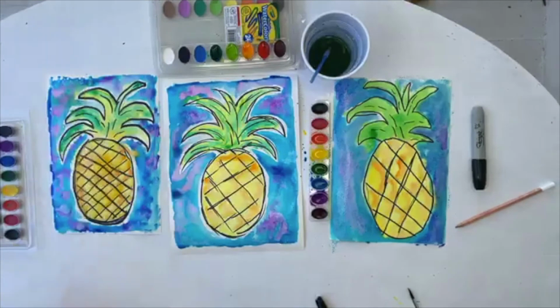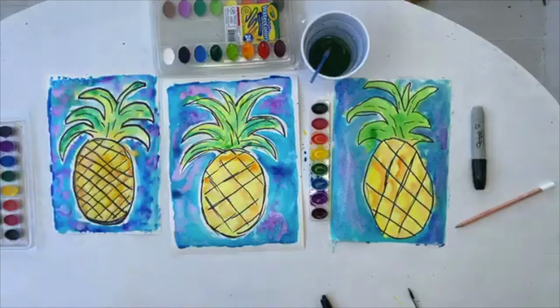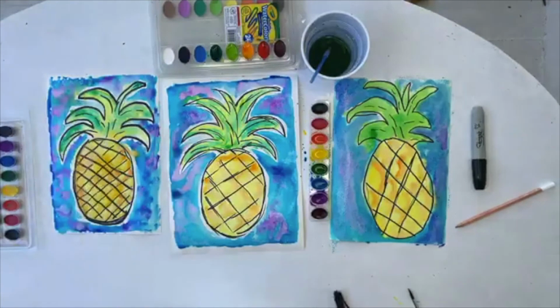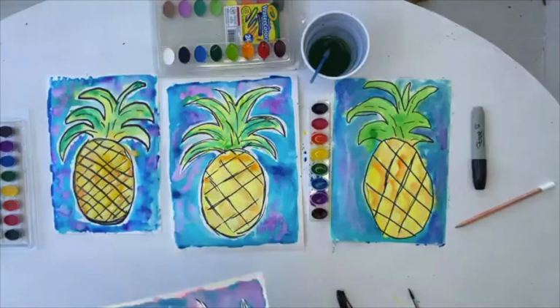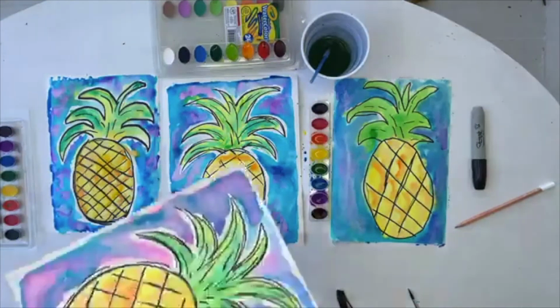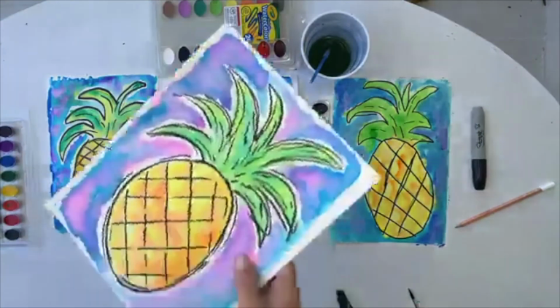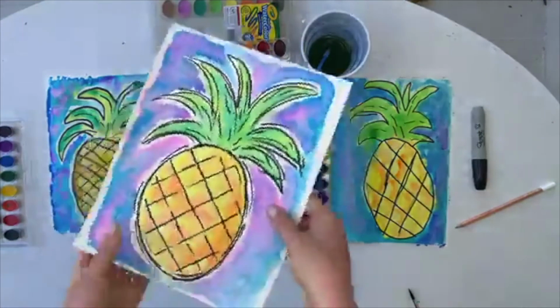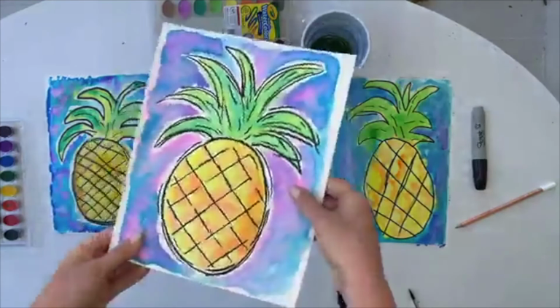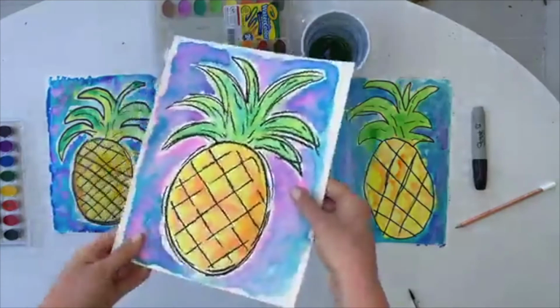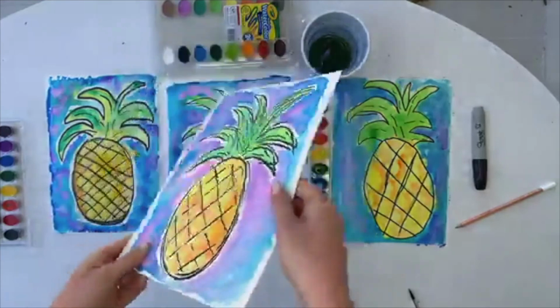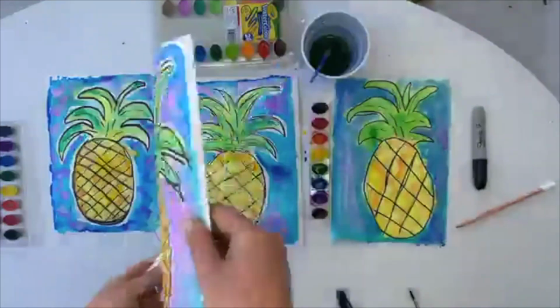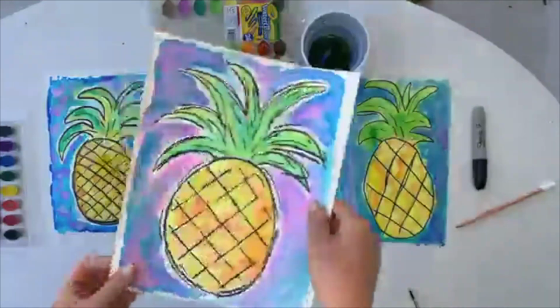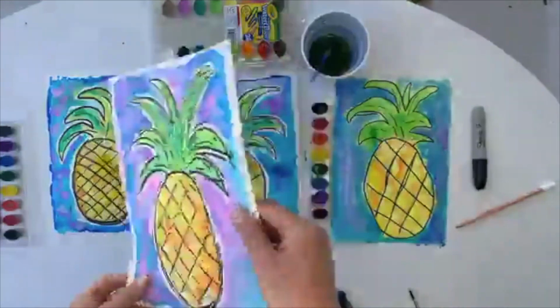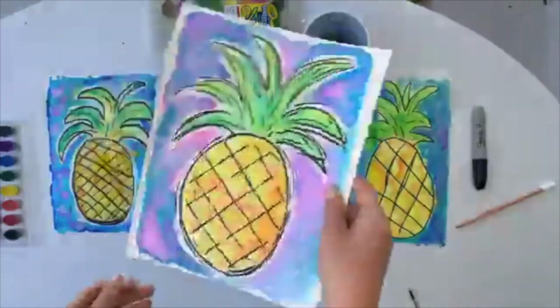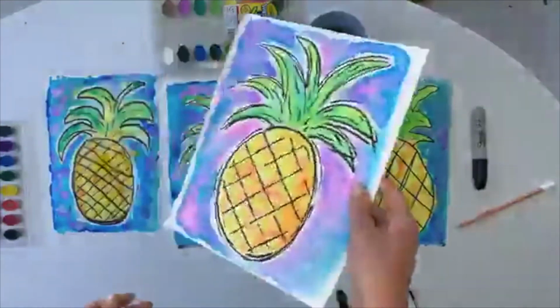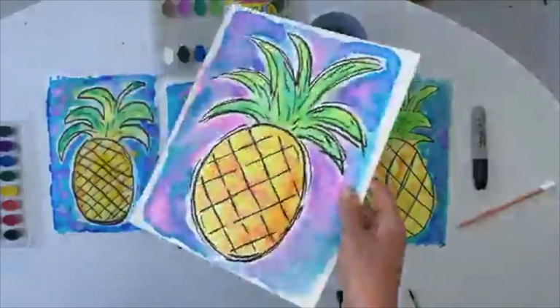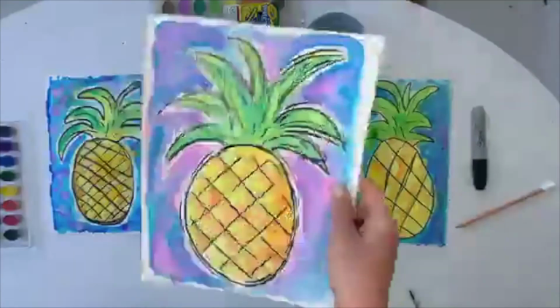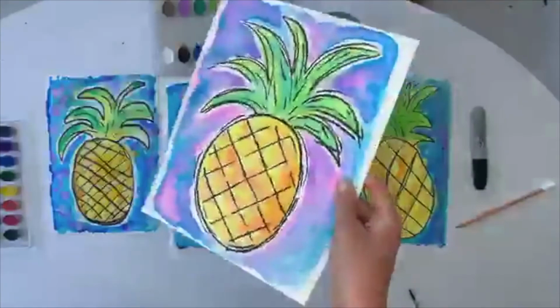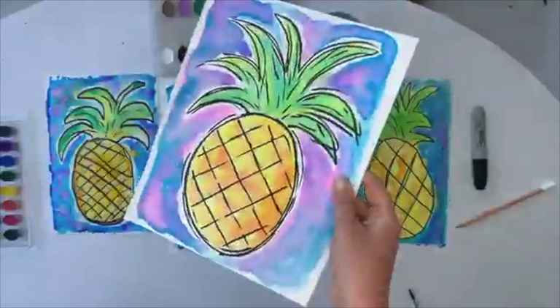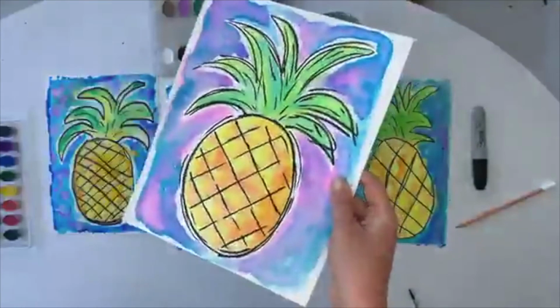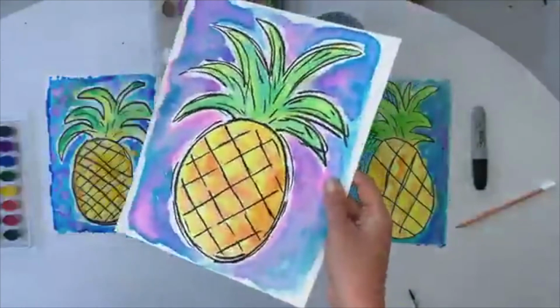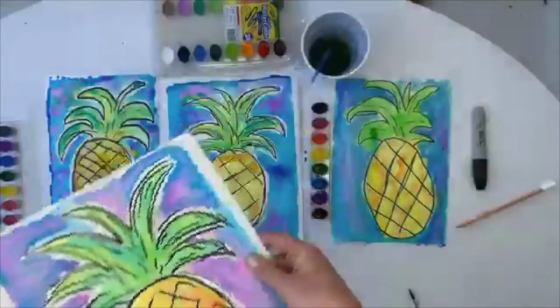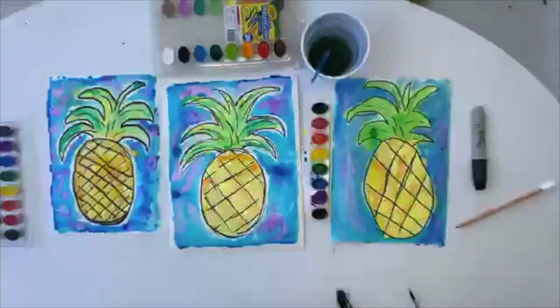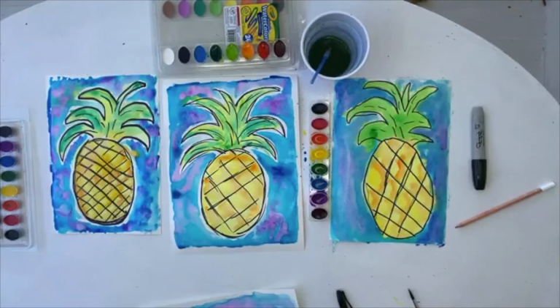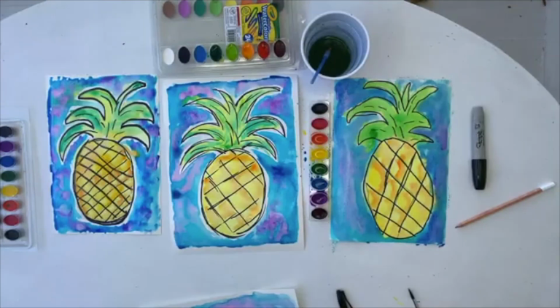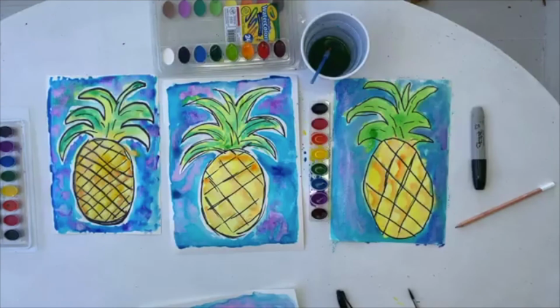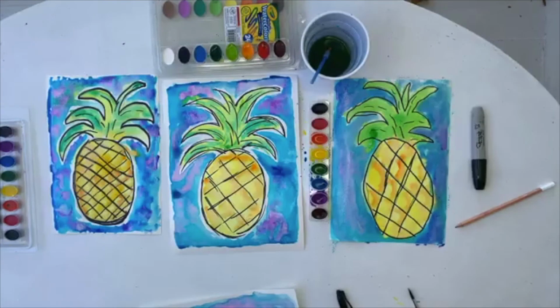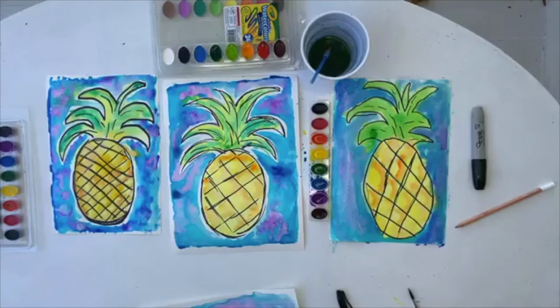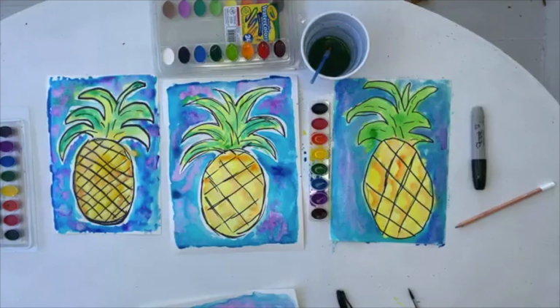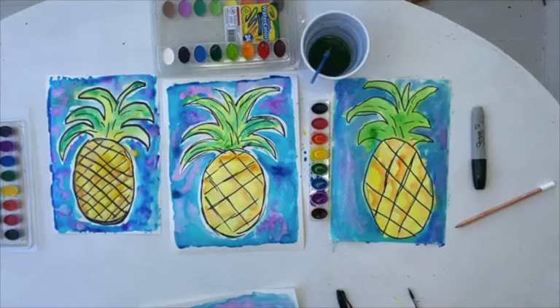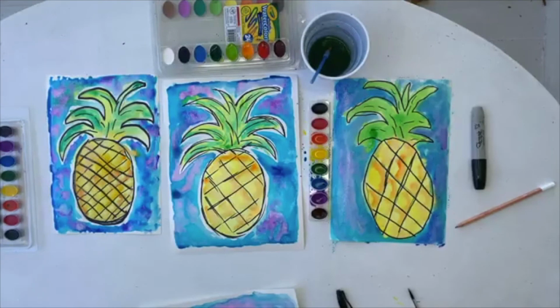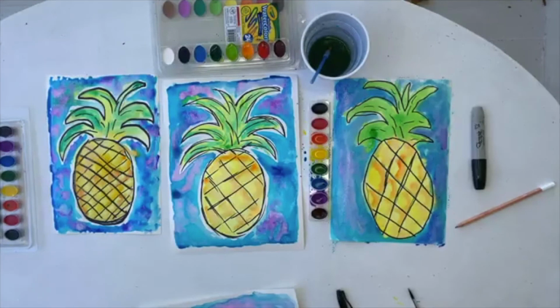After it's dry, like our sample, then you can do all kind of whatever you want to with it. All right, y'all — see ya!